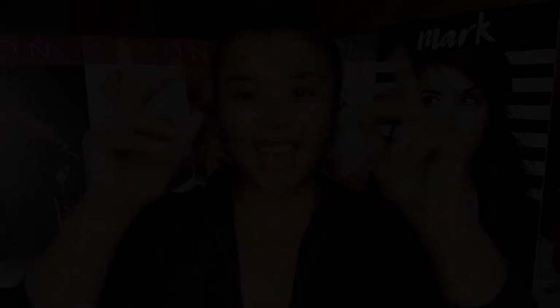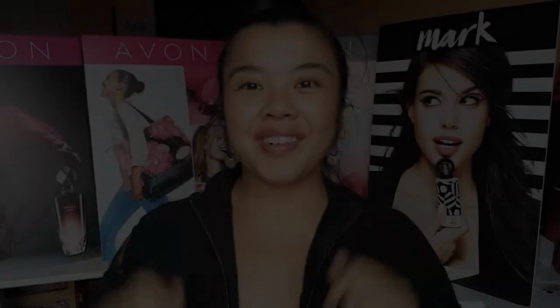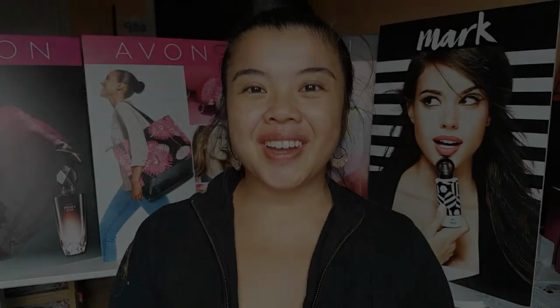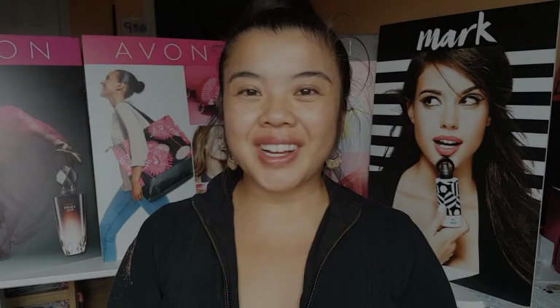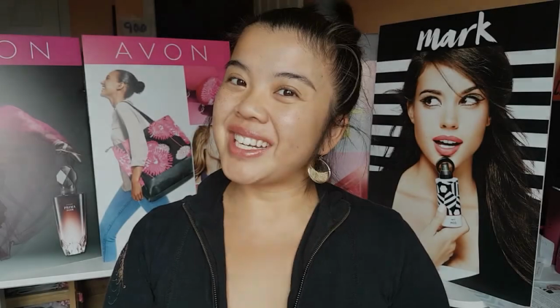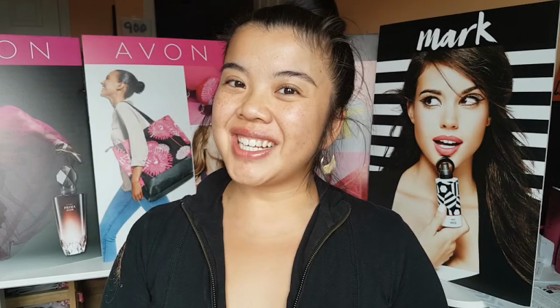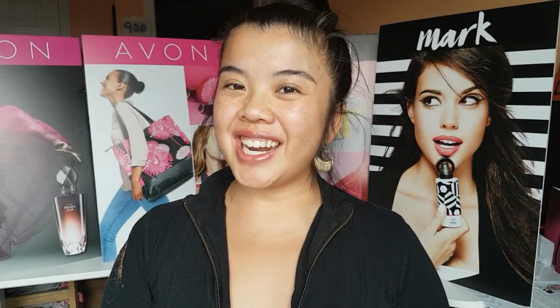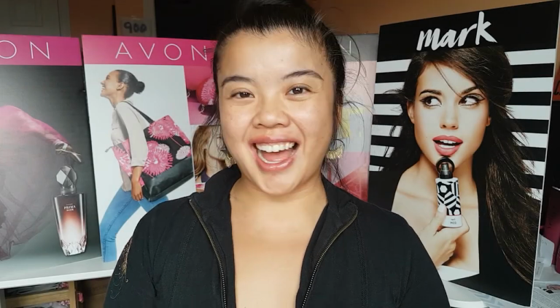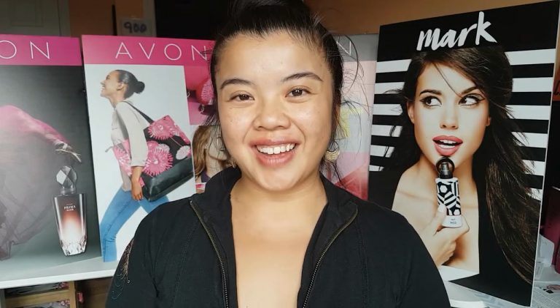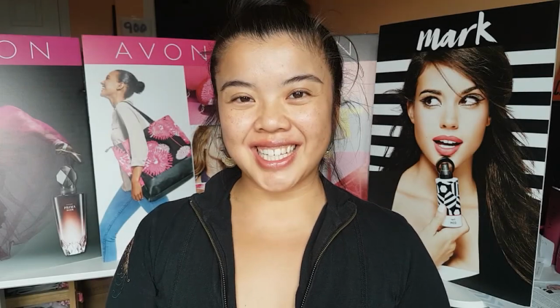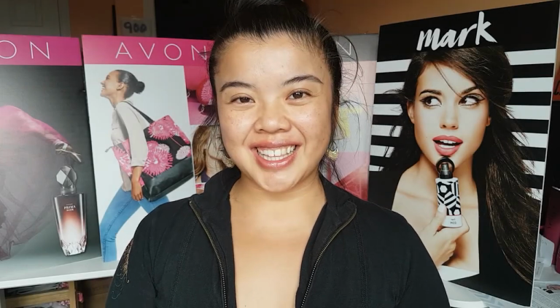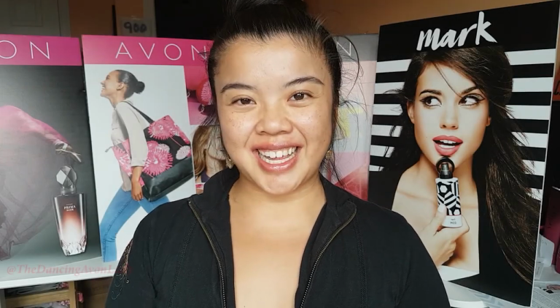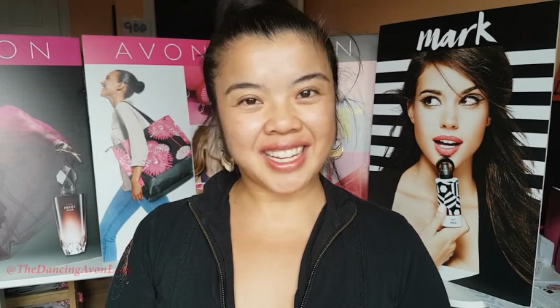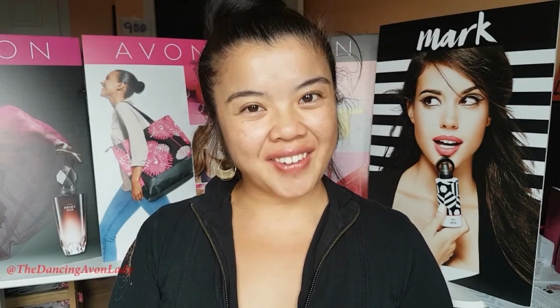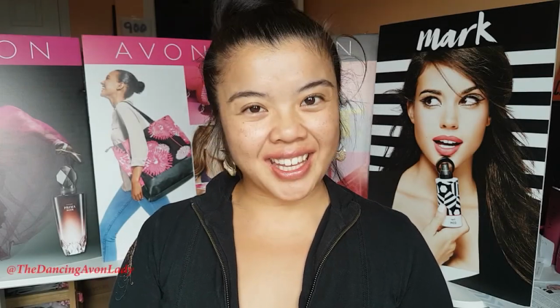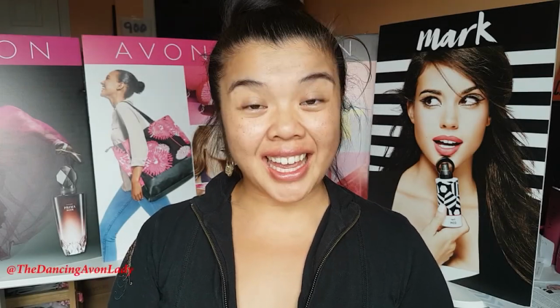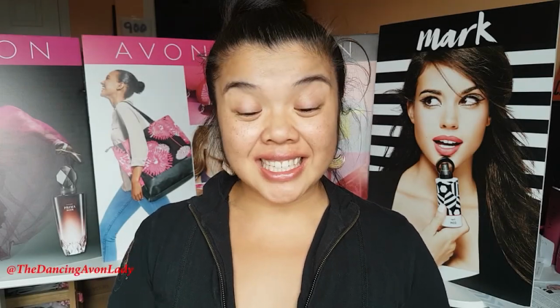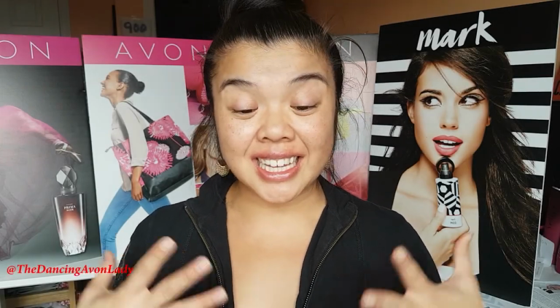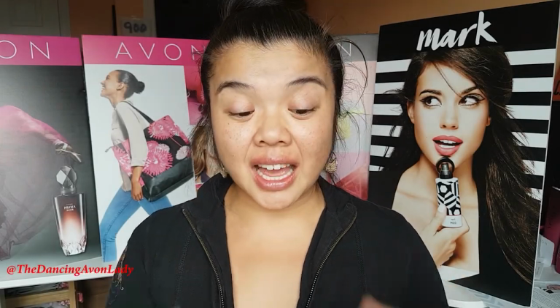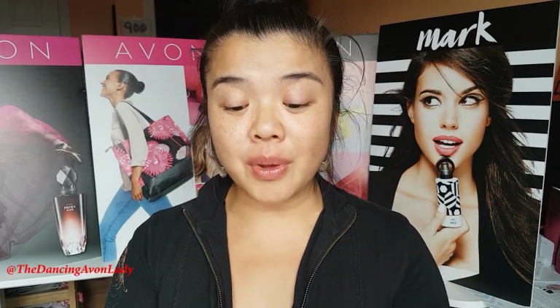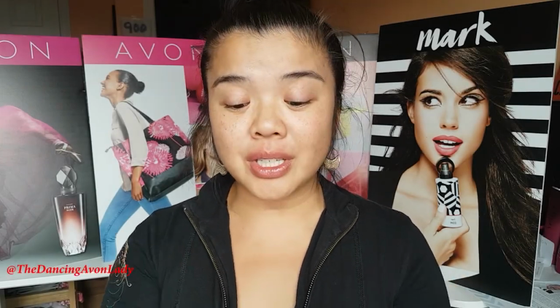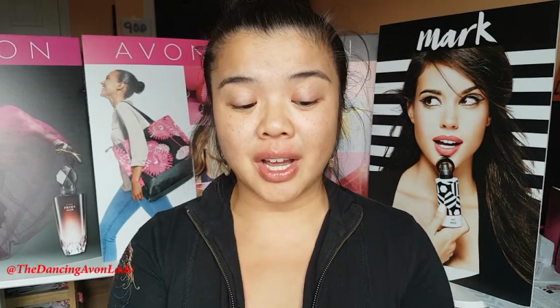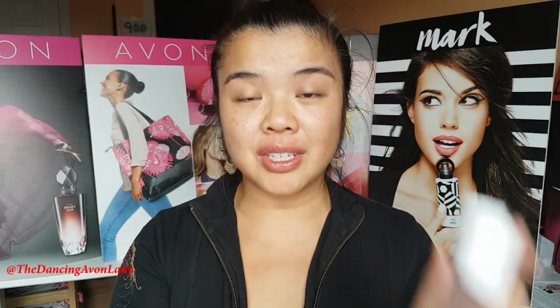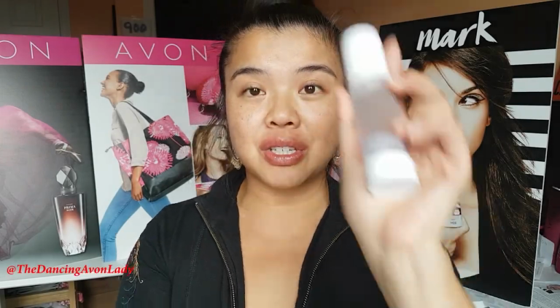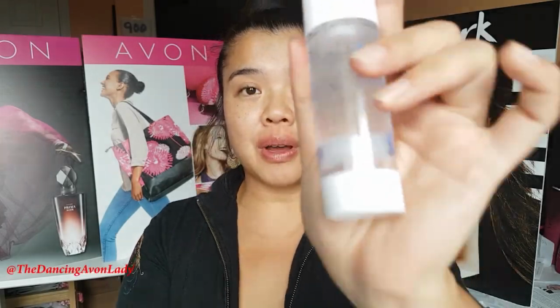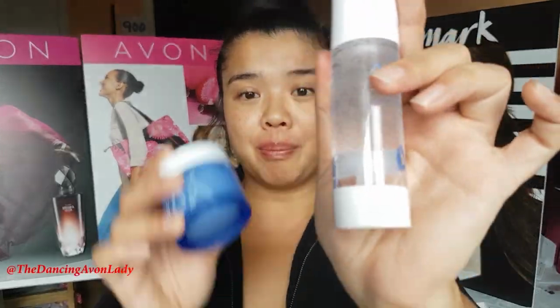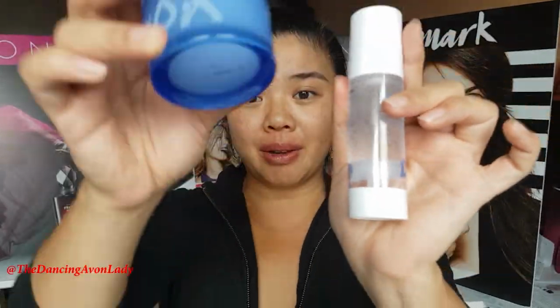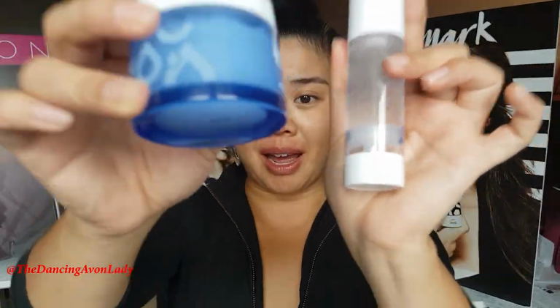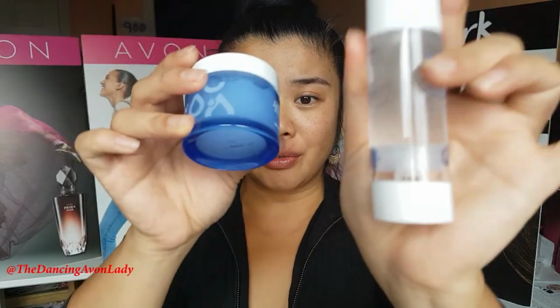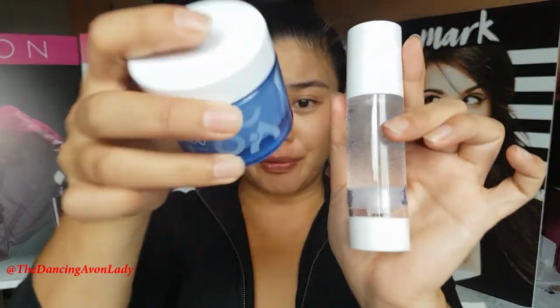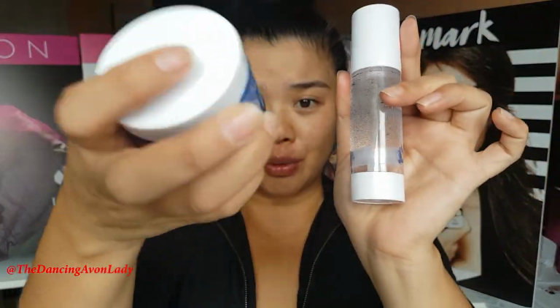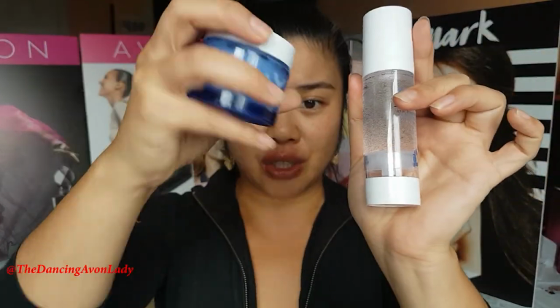Hey everyone, welcome back to my channel. I'm Just Cake, the Dancing Avon Lady, and today I want to talk to you about Hydra Fusion.